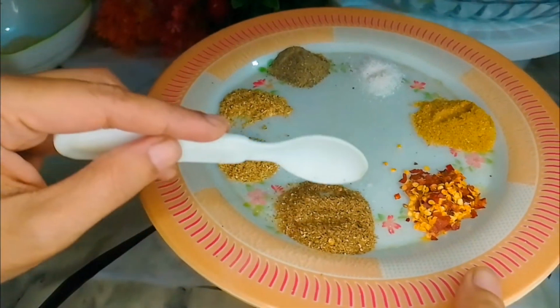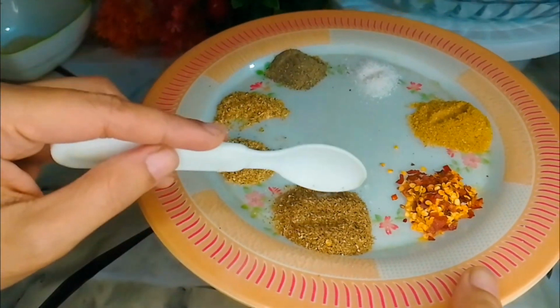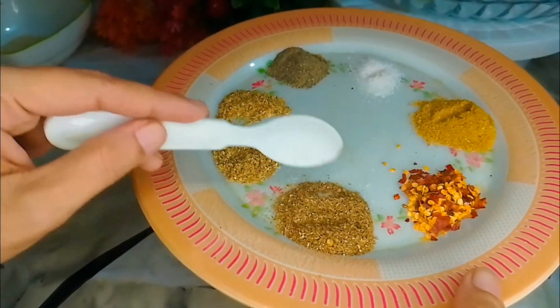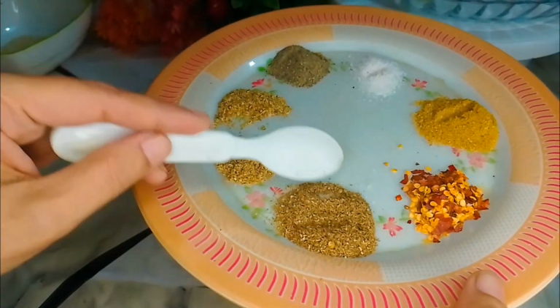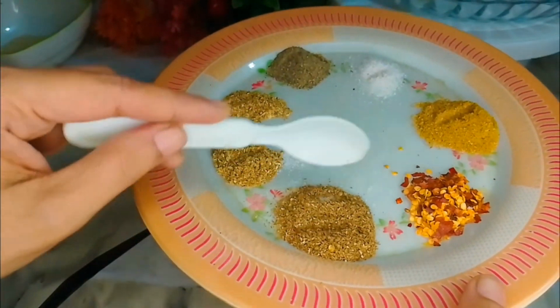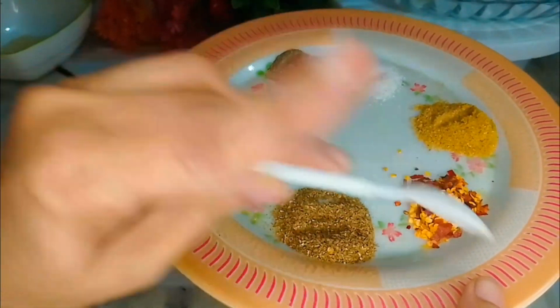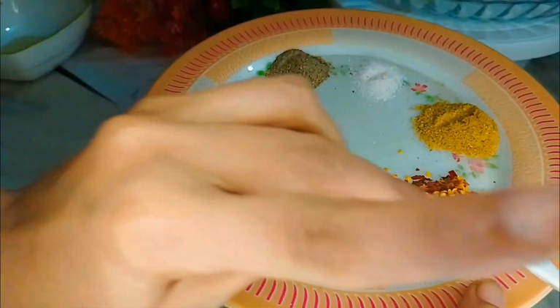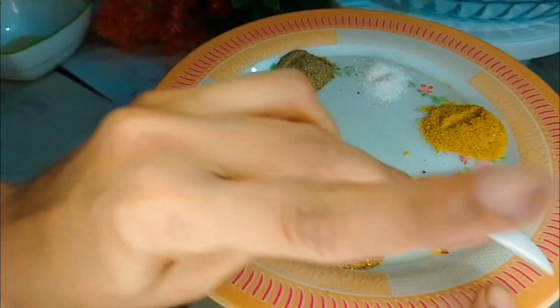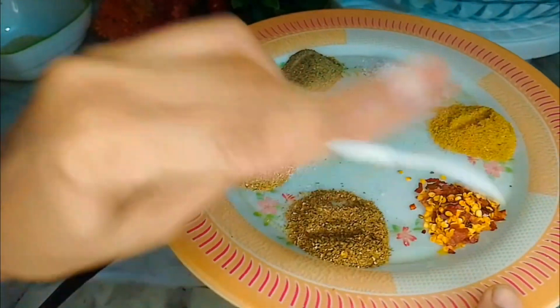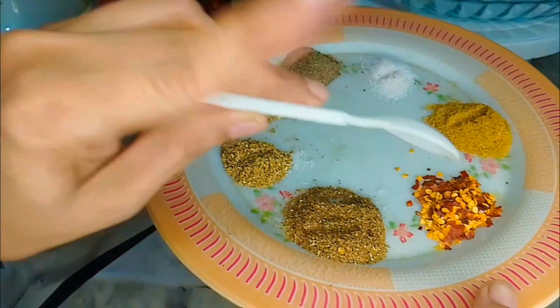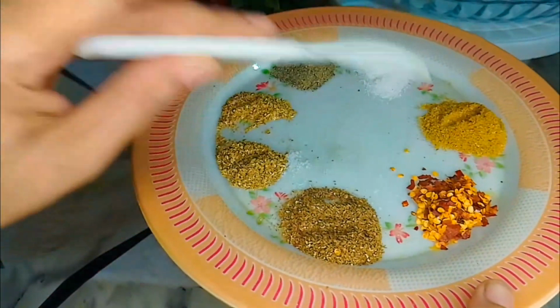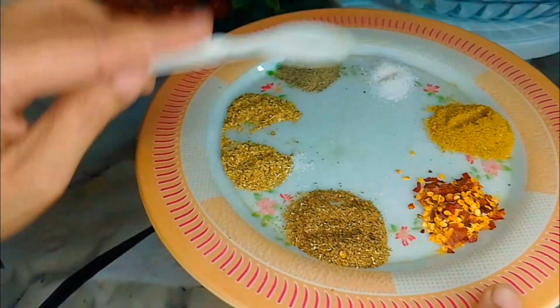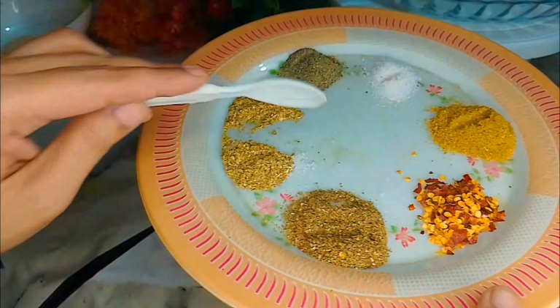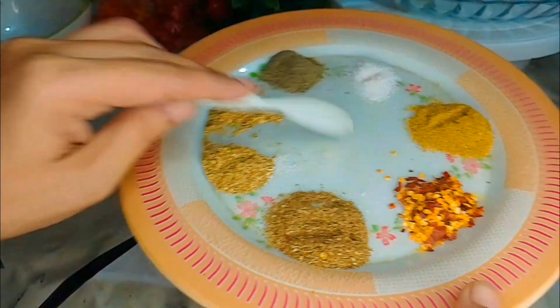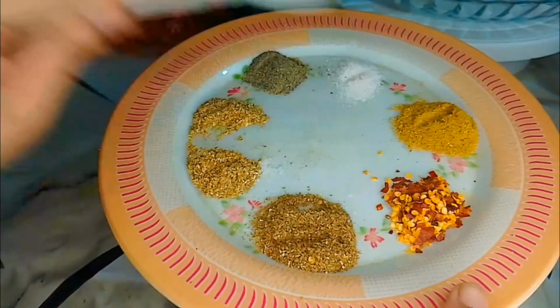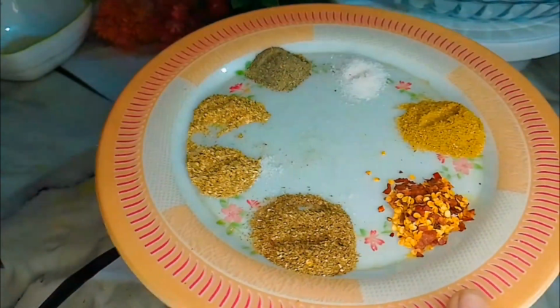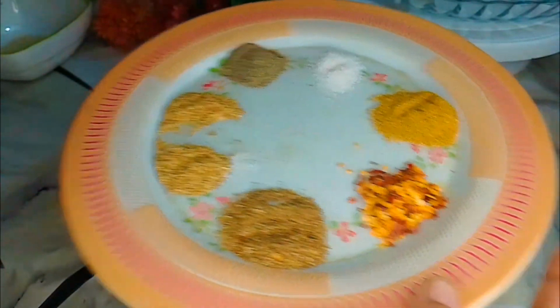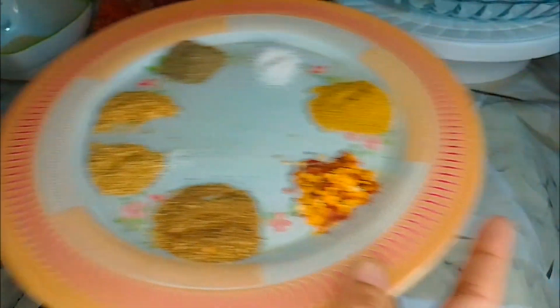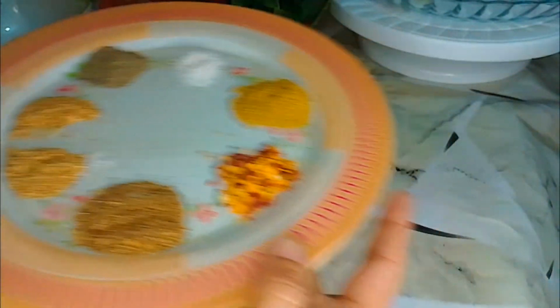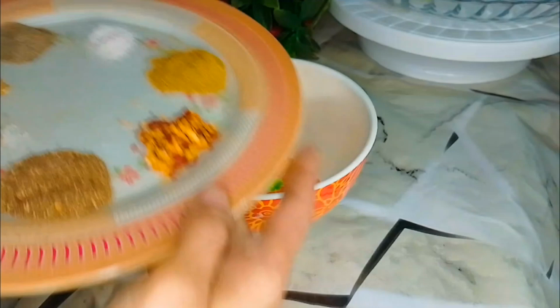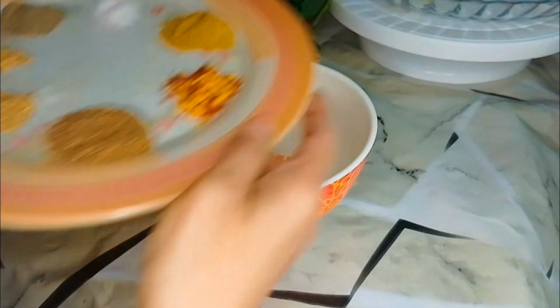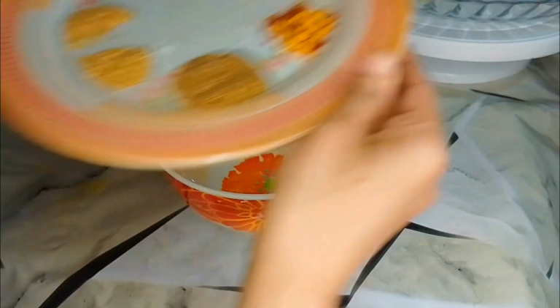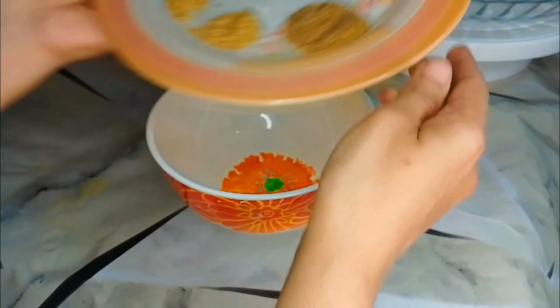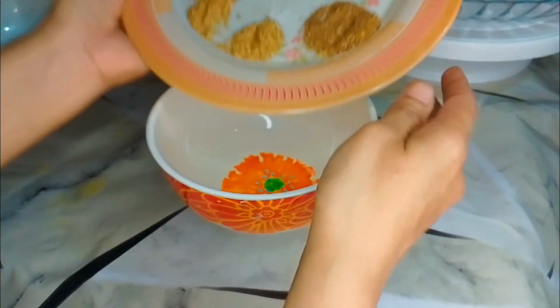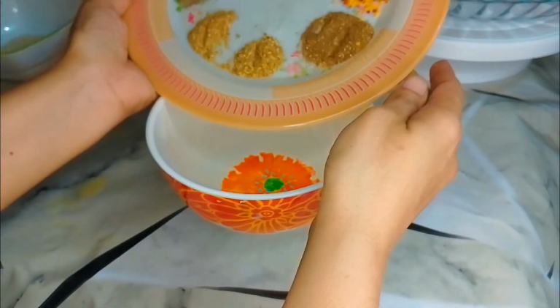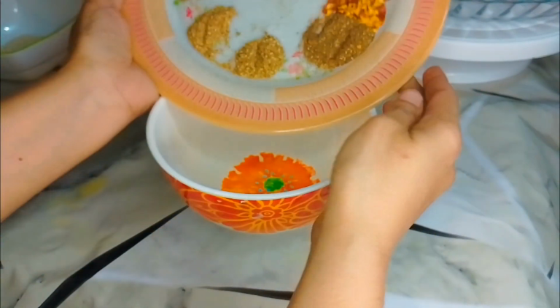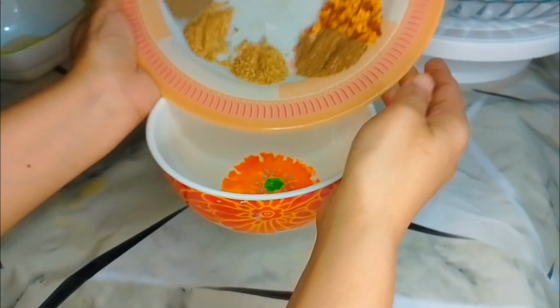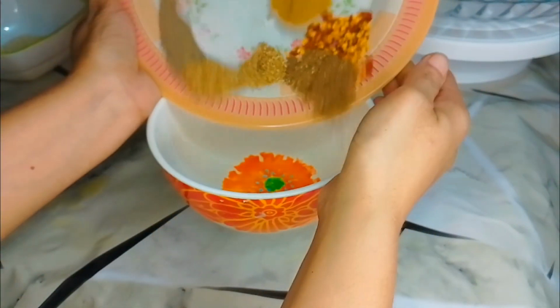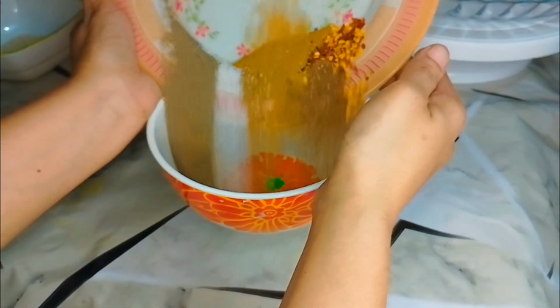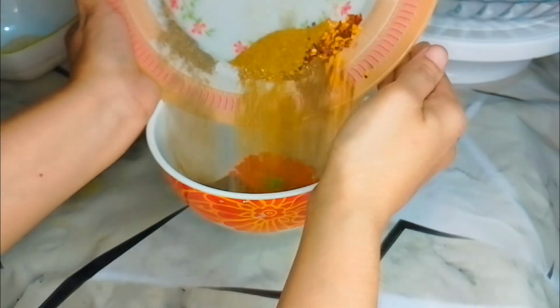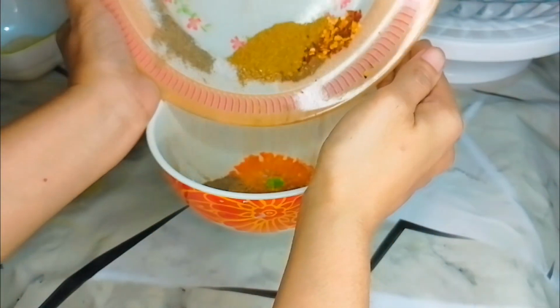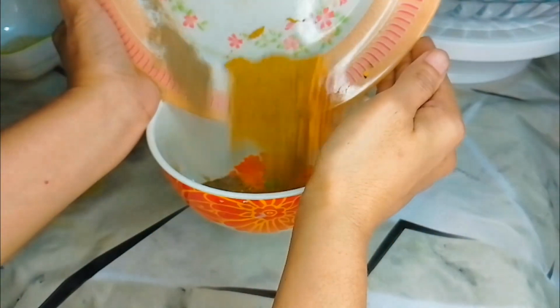If you have ginger and garlic powder, you can use ginger and garlic paste instead.